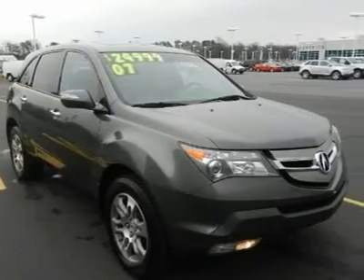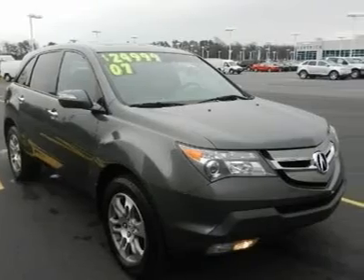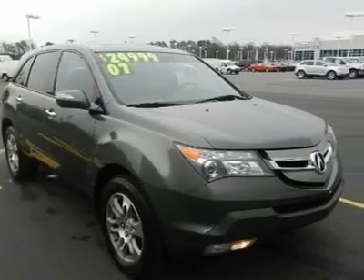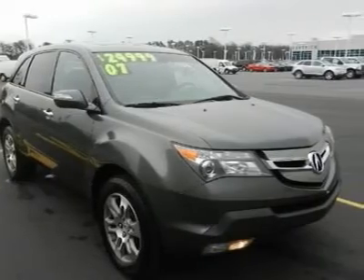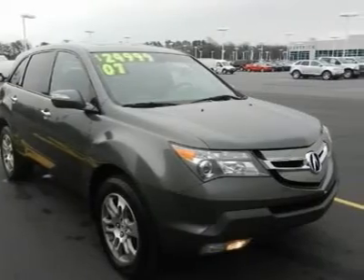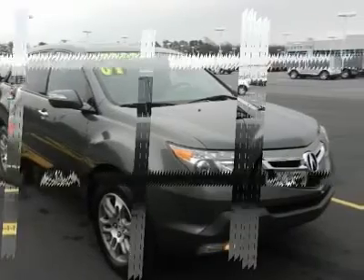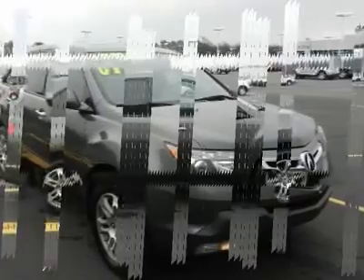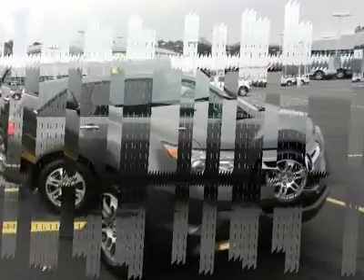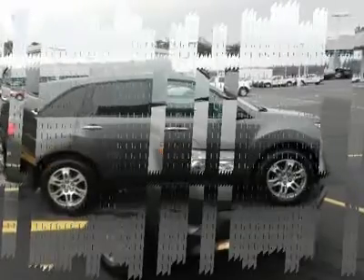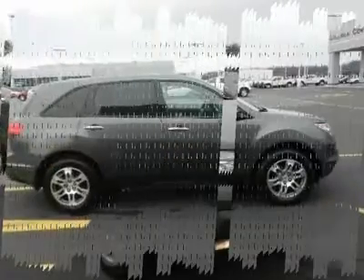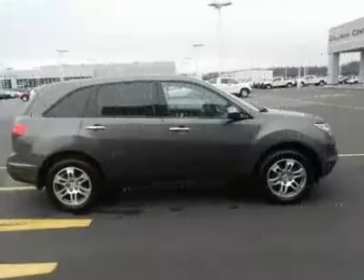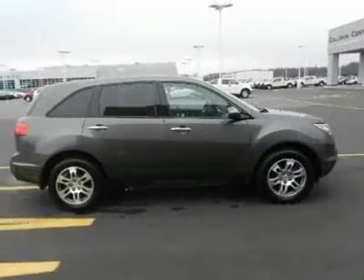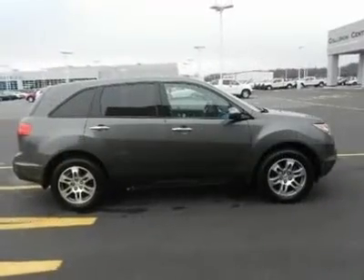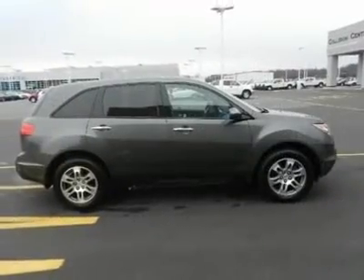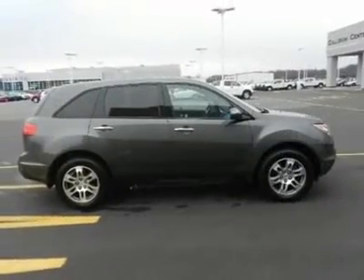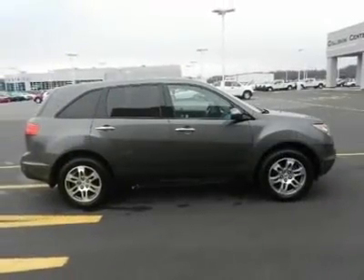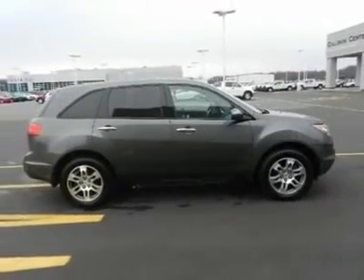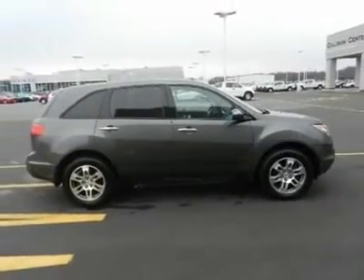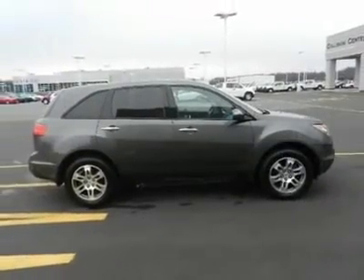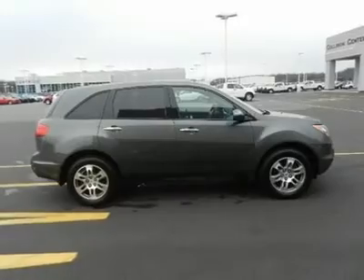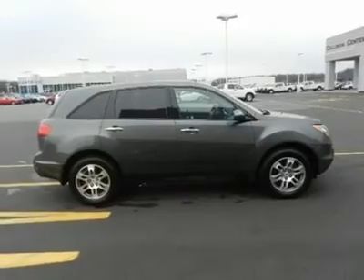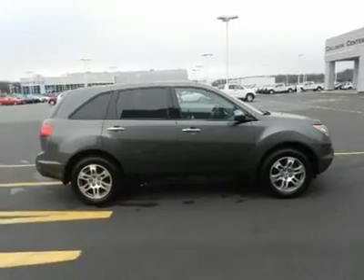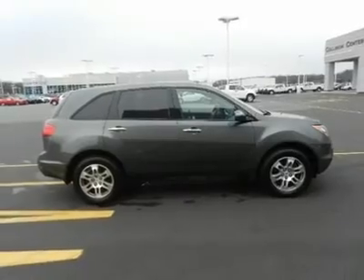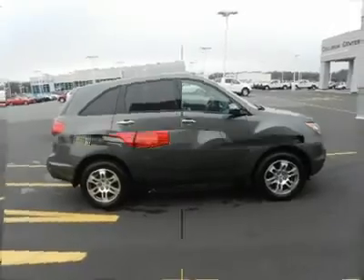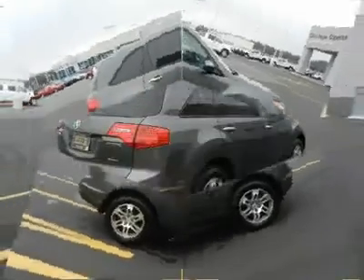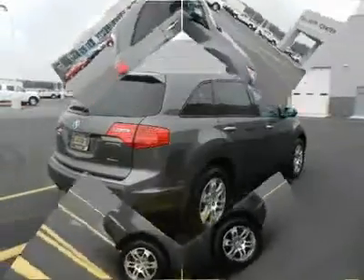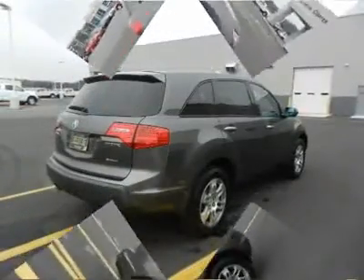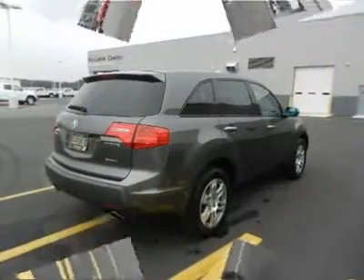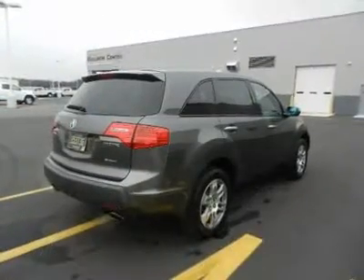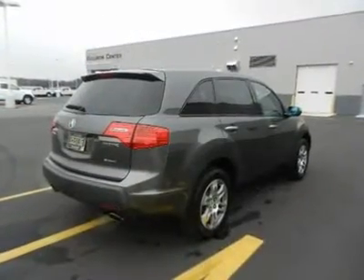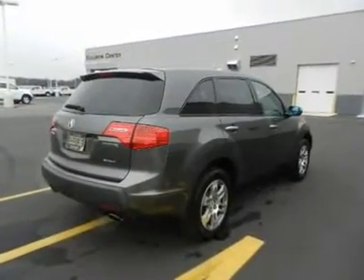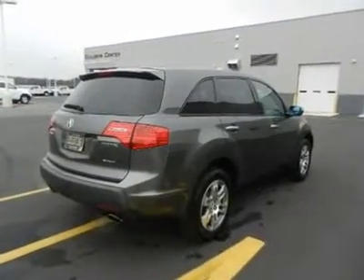We priced this Acura MDX to sell quickly. You will find that this vehicle is loaded with options like,